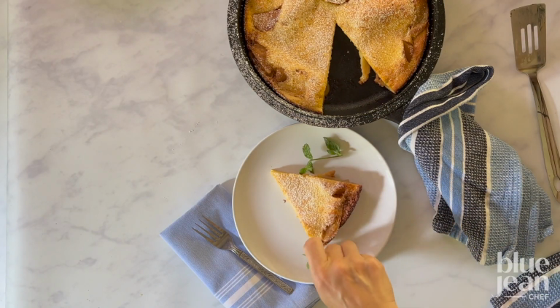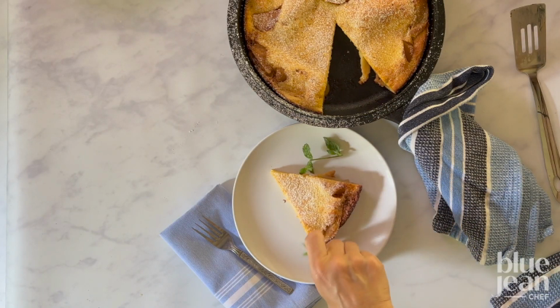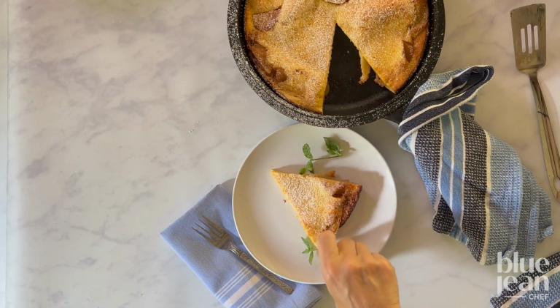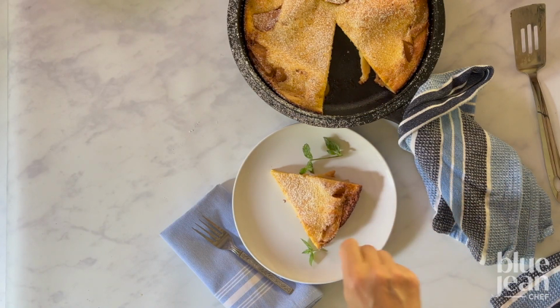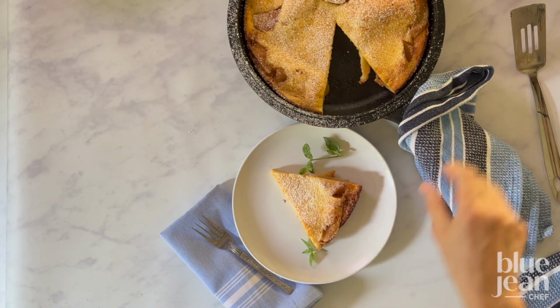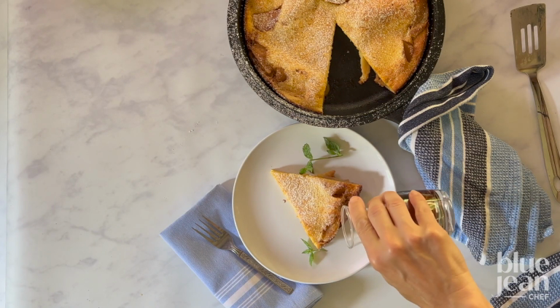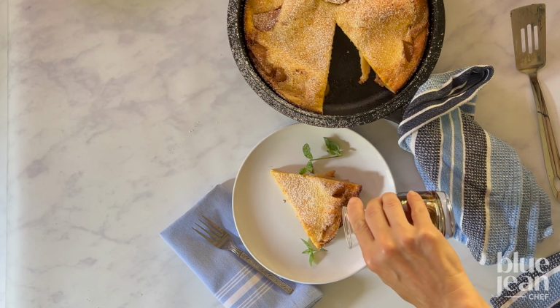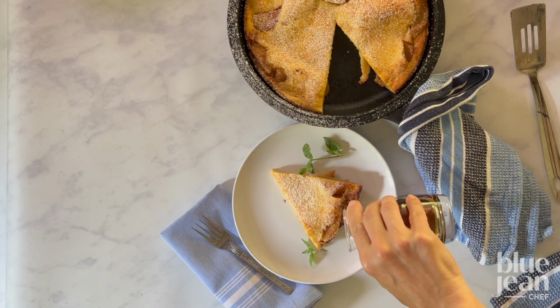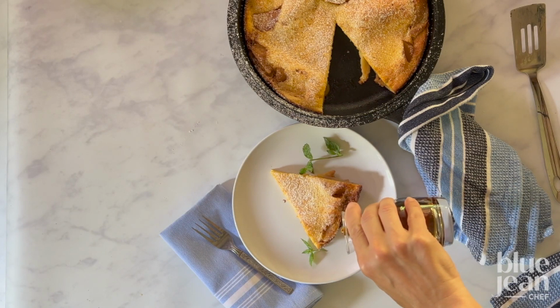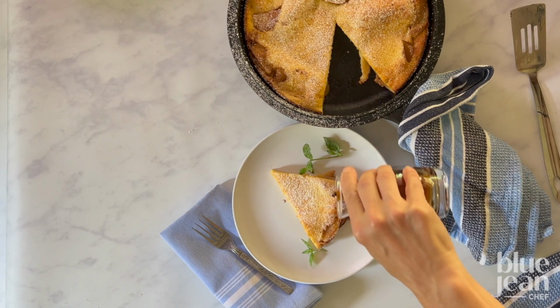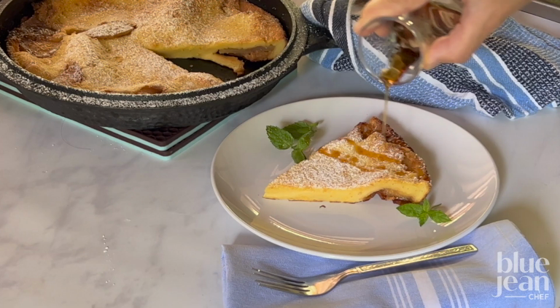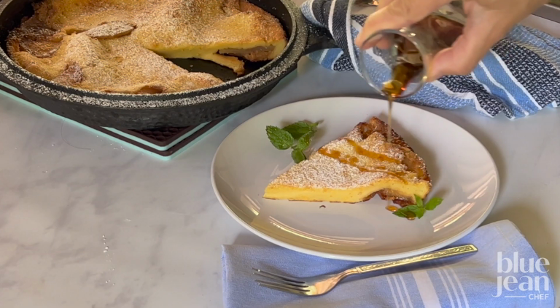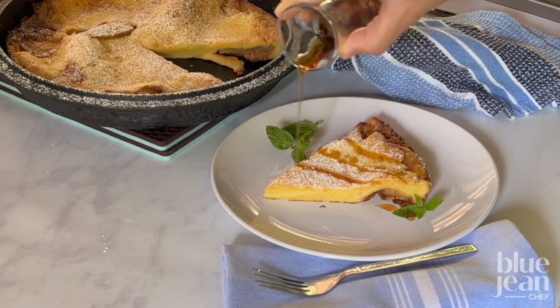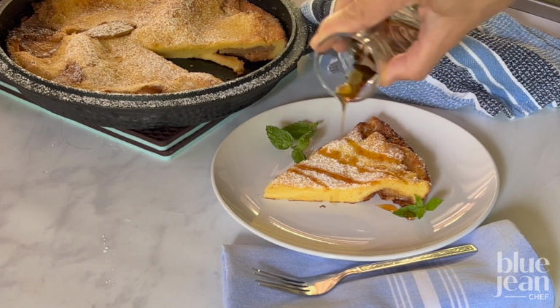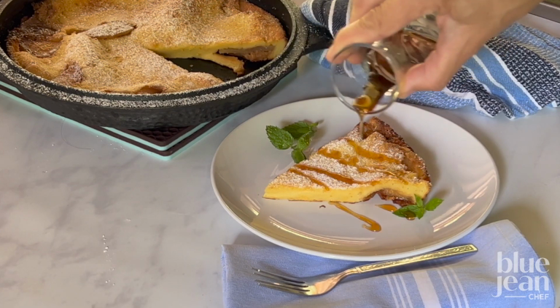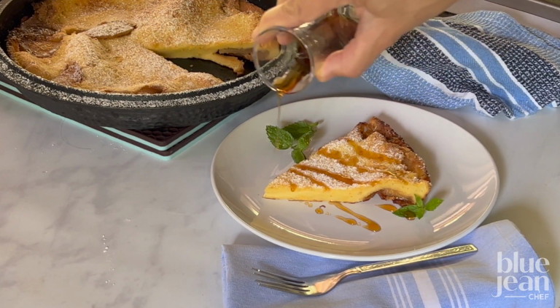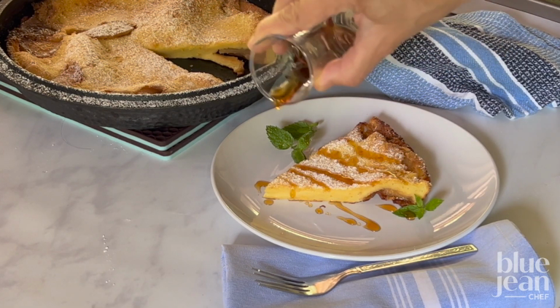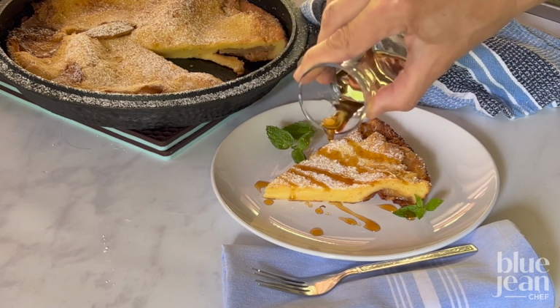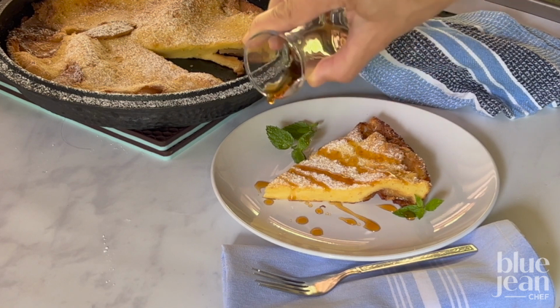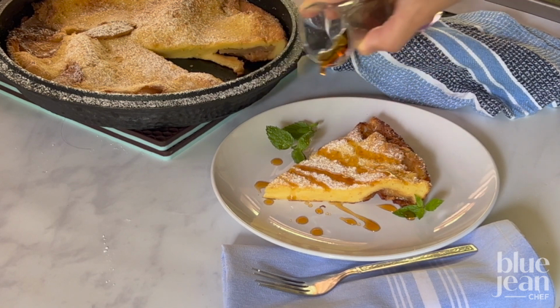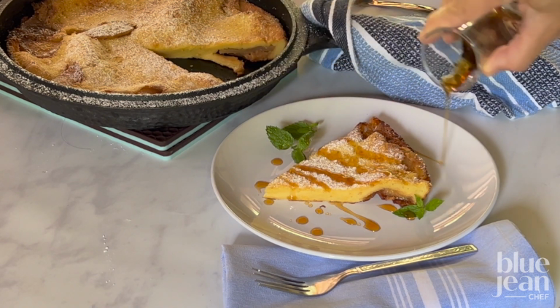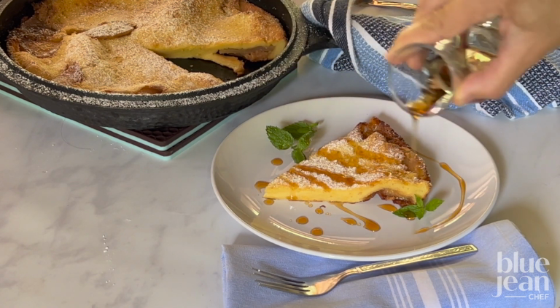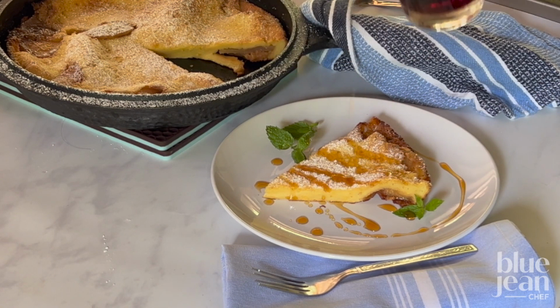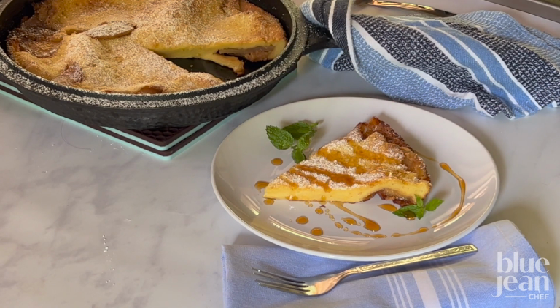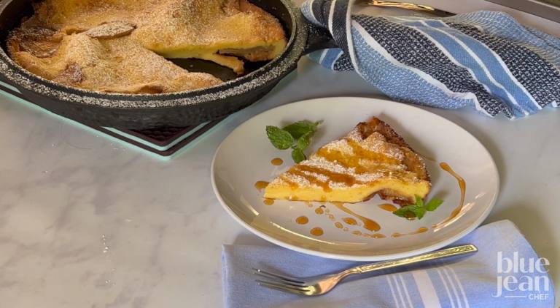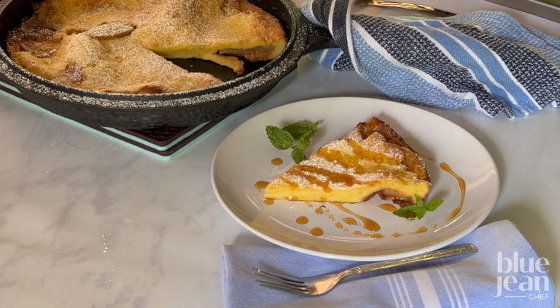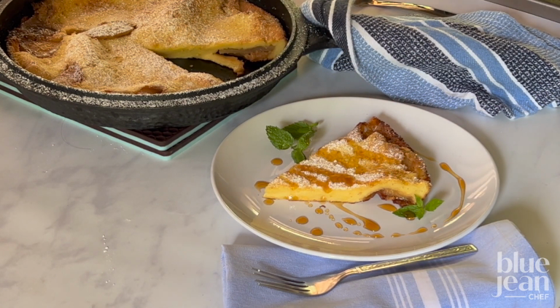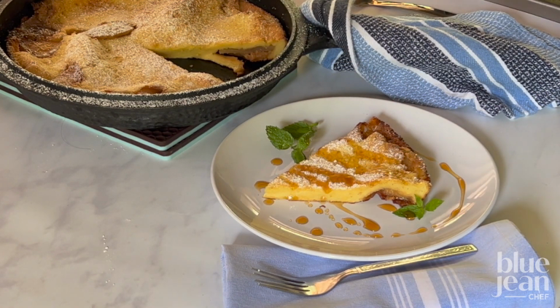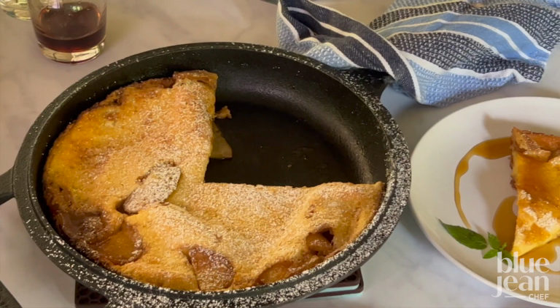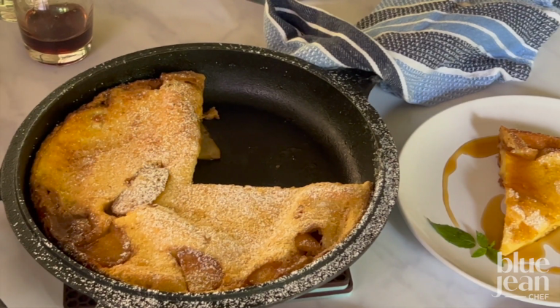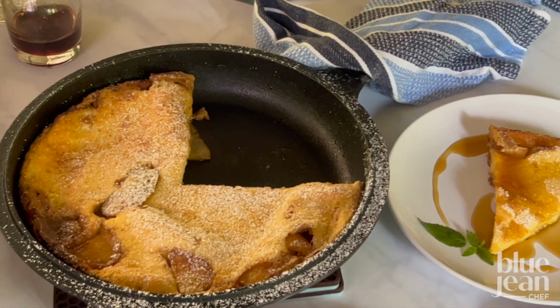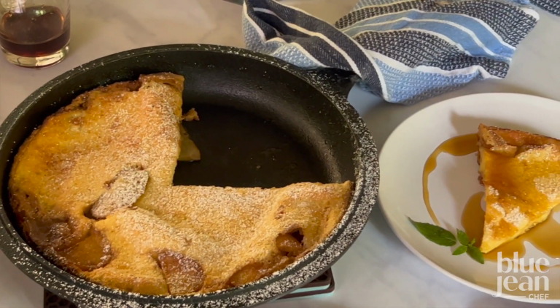Slice it into wedges and serve it with sugar, or add berries or cream or maple syrup — whatever you like.